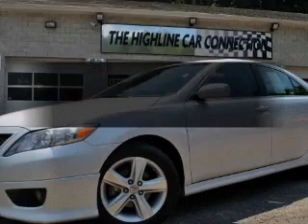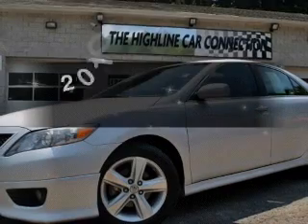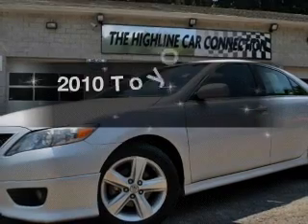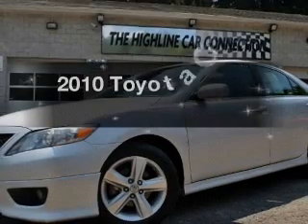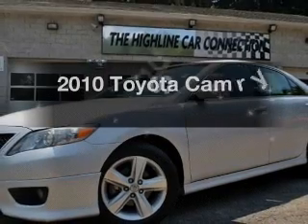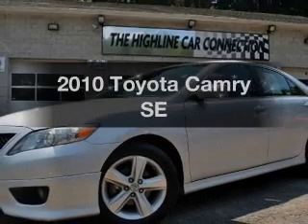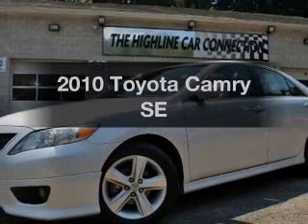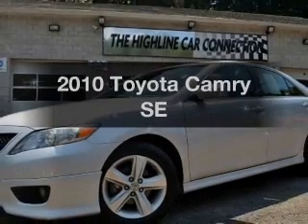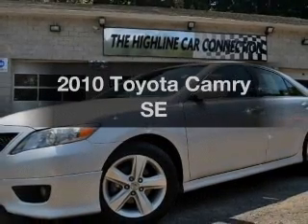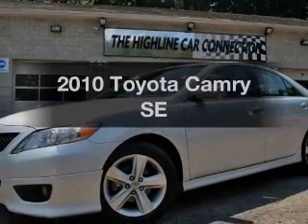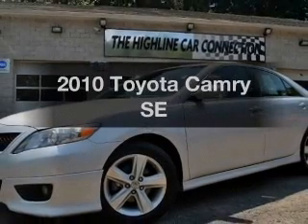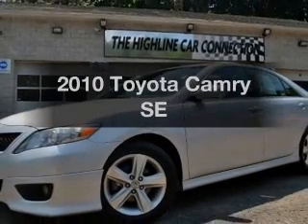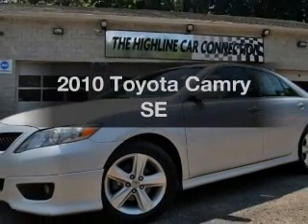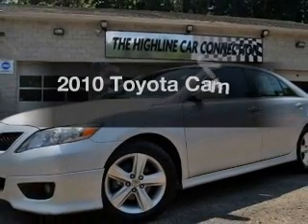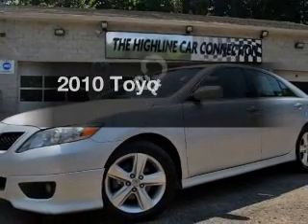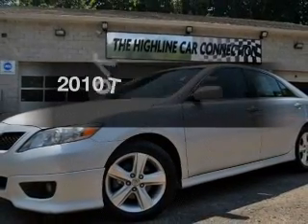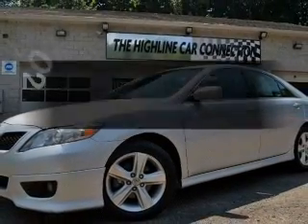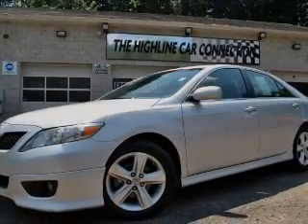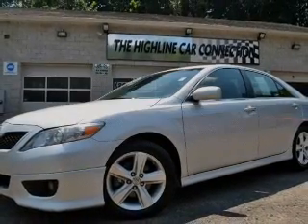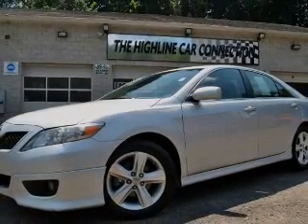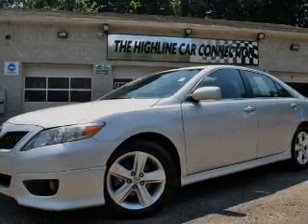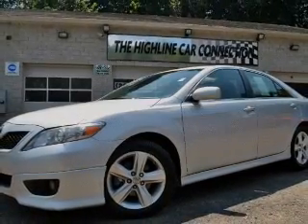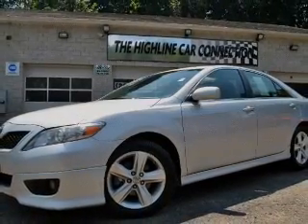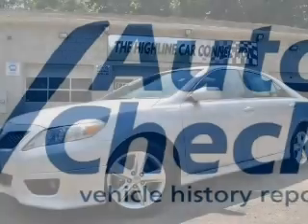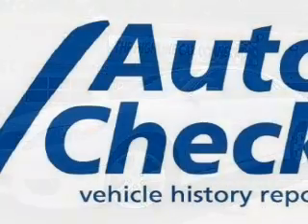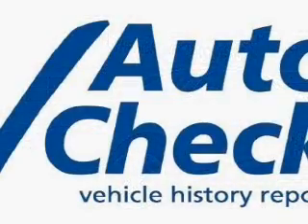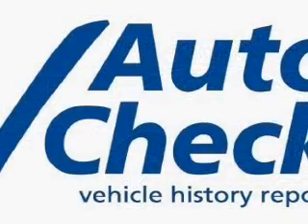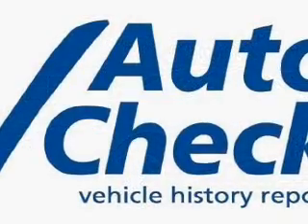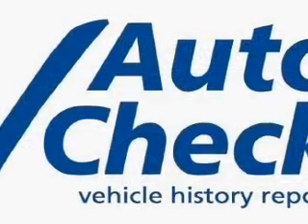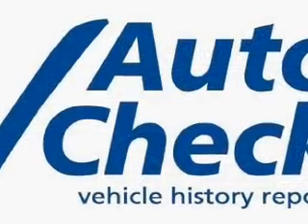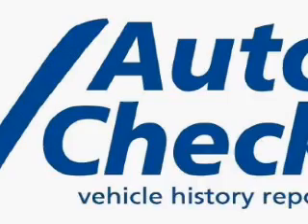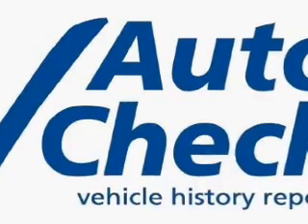Presenting the 2010 Toyota Camry. If you're looking for a first-rate auto, this one could be yours today.